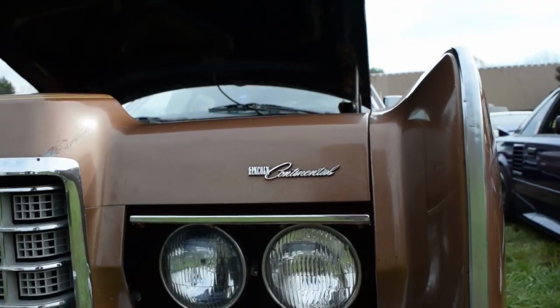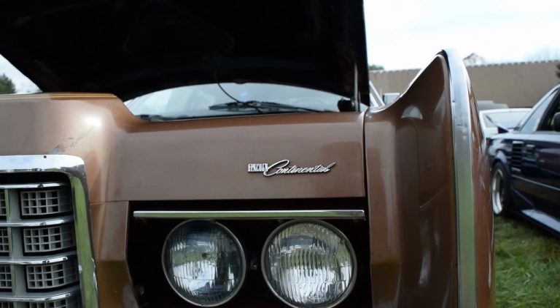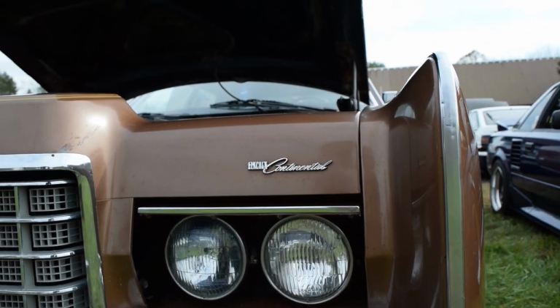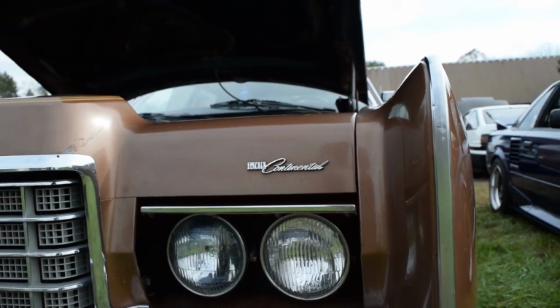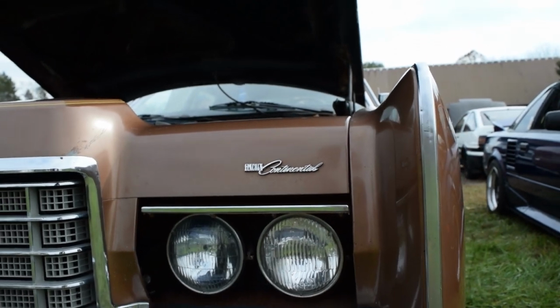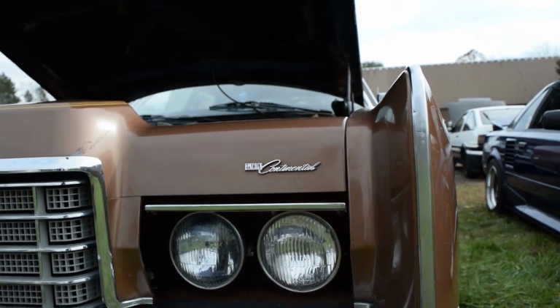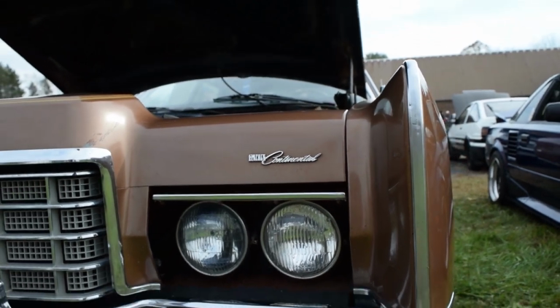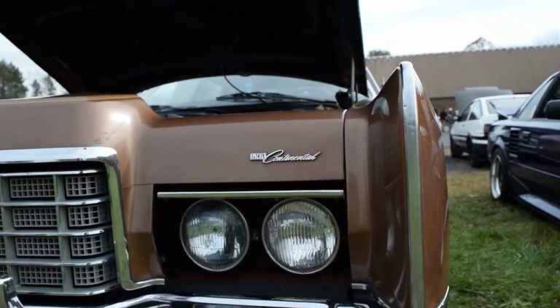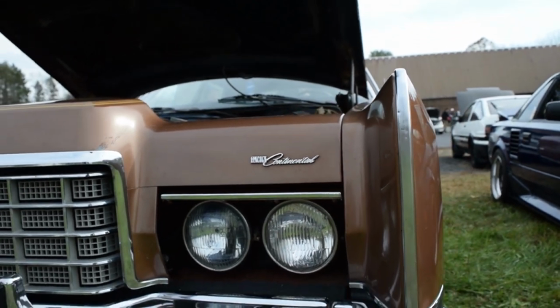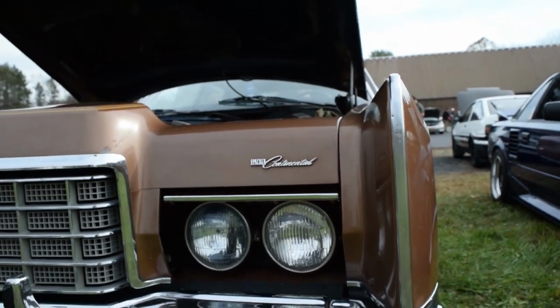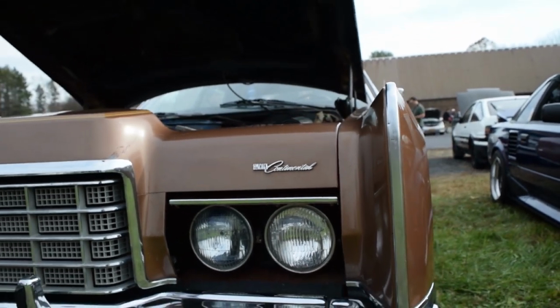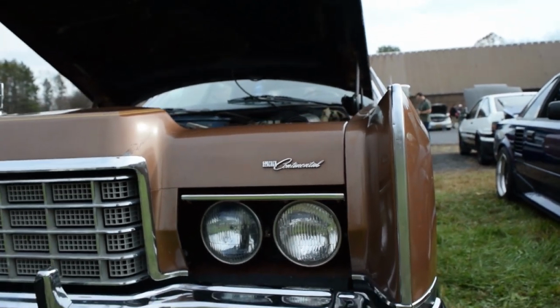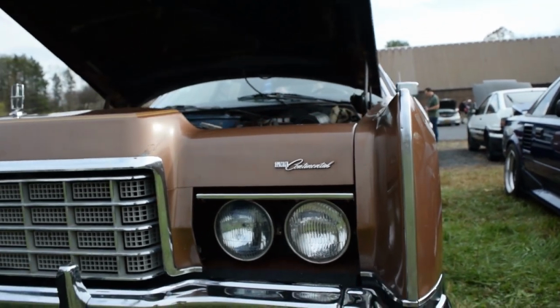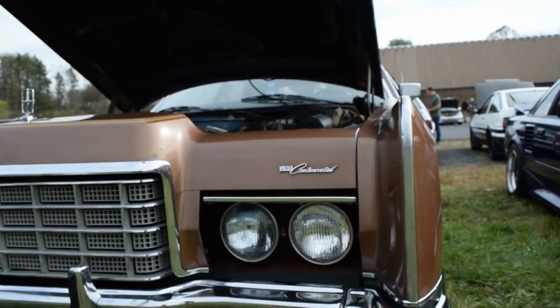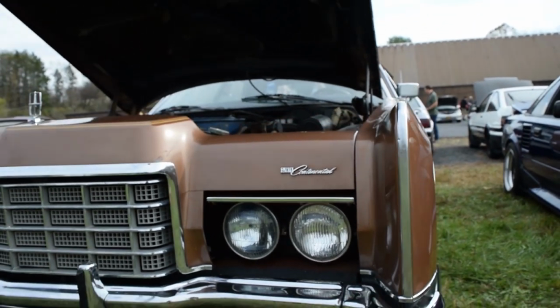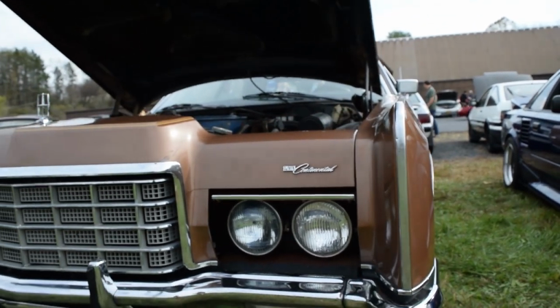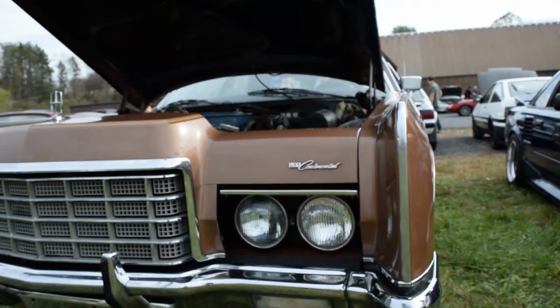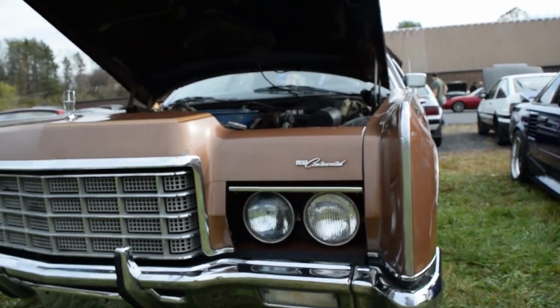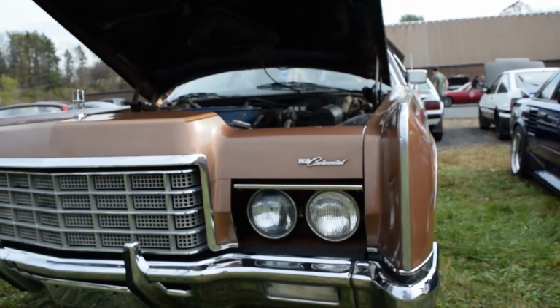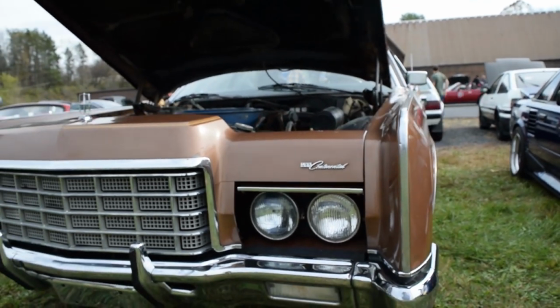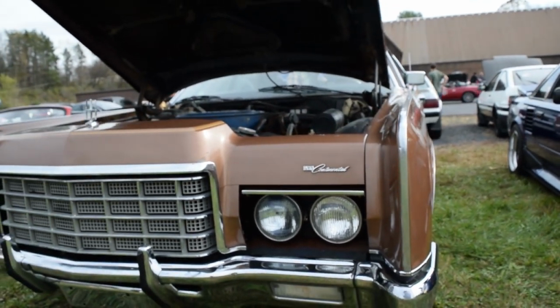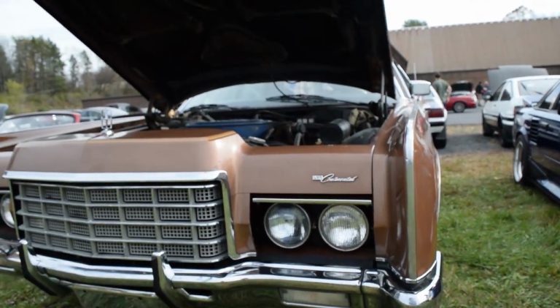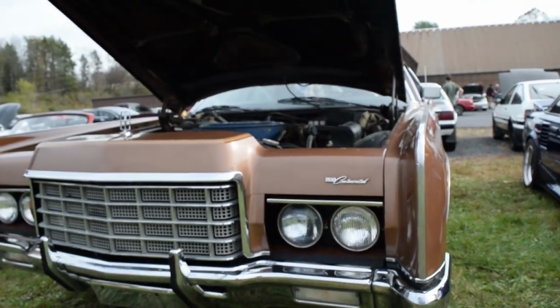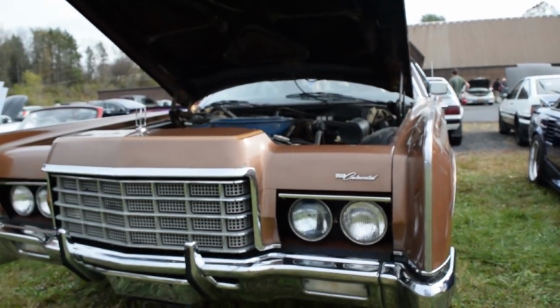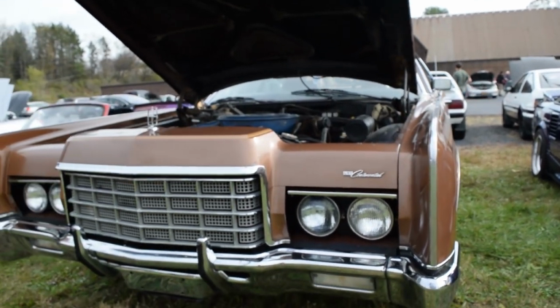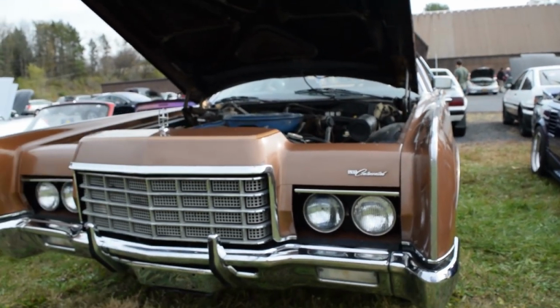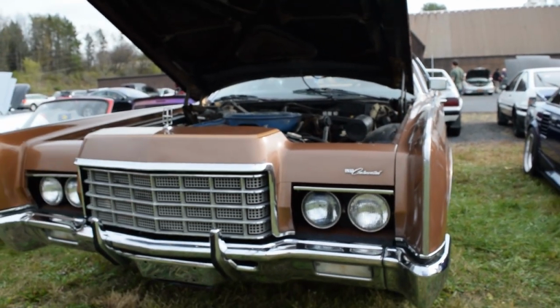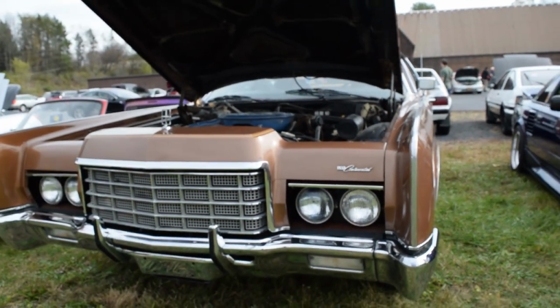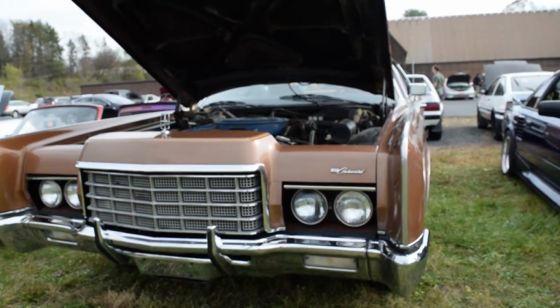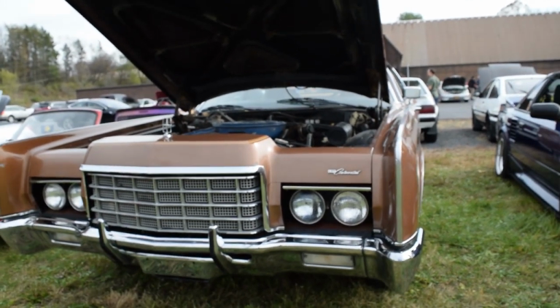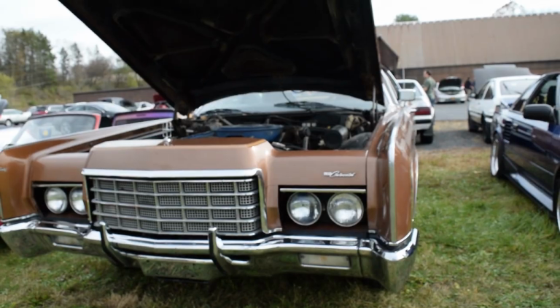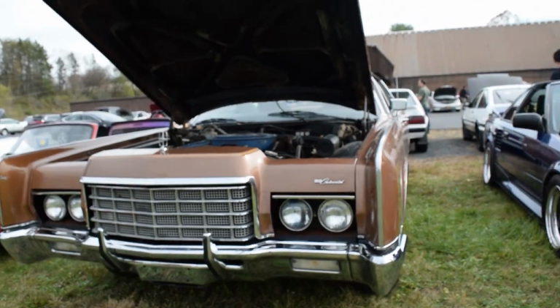Again, Lincoln Continental — what a beast. That thing is massive.